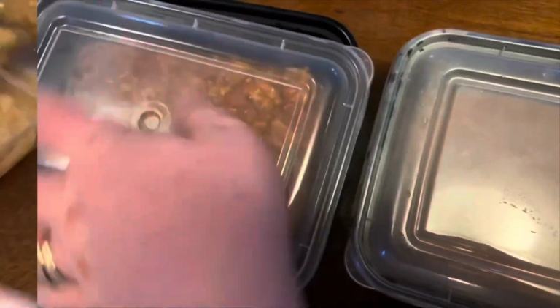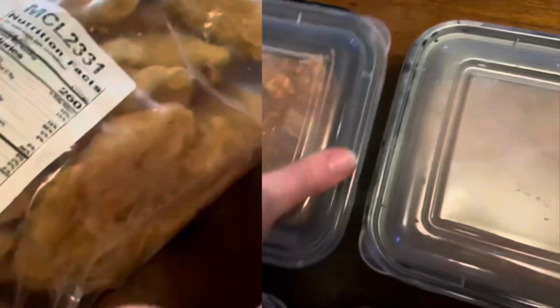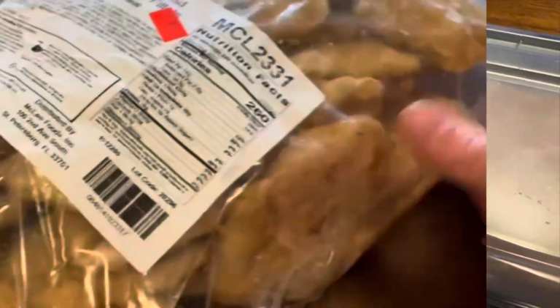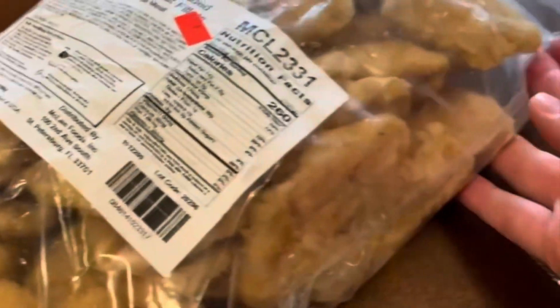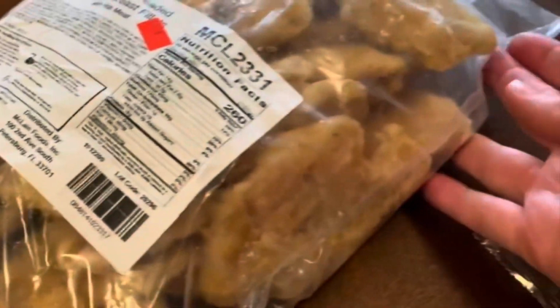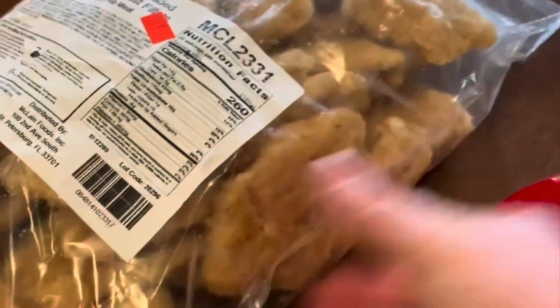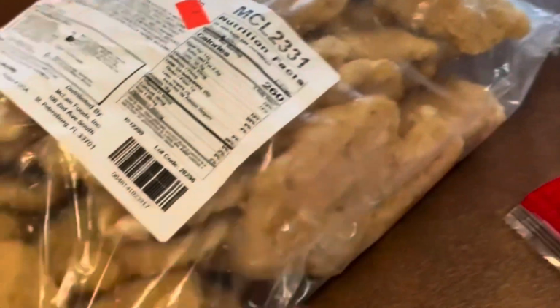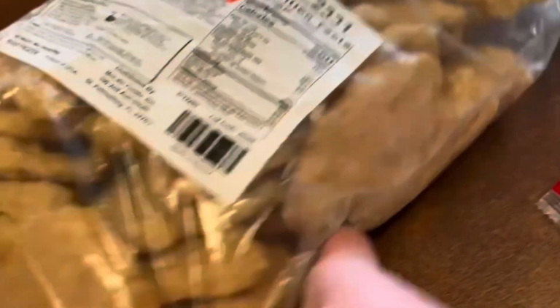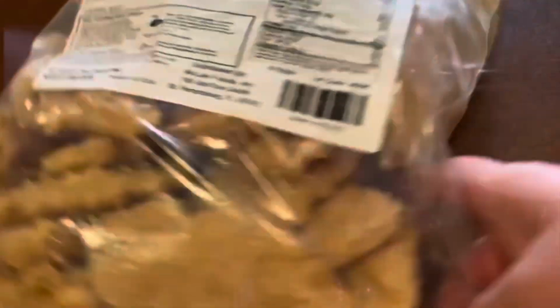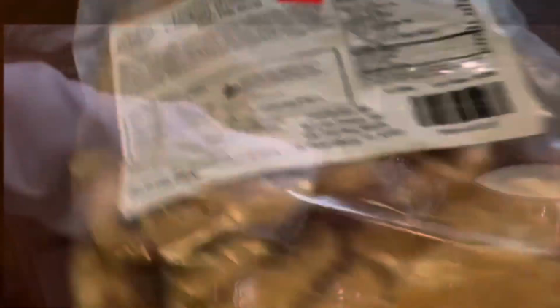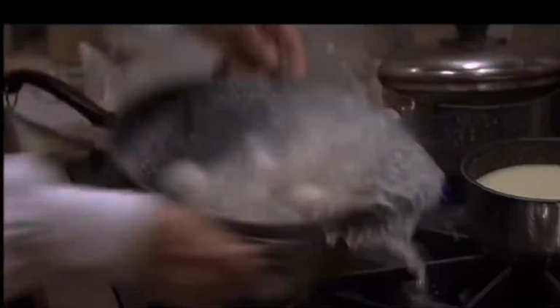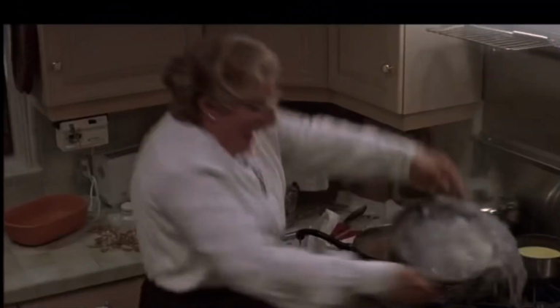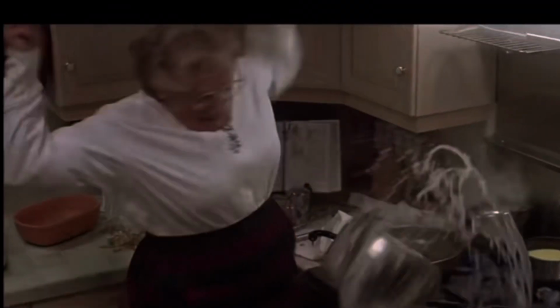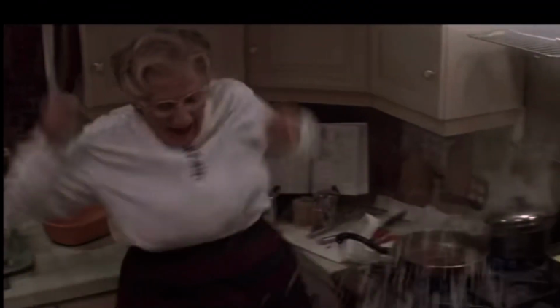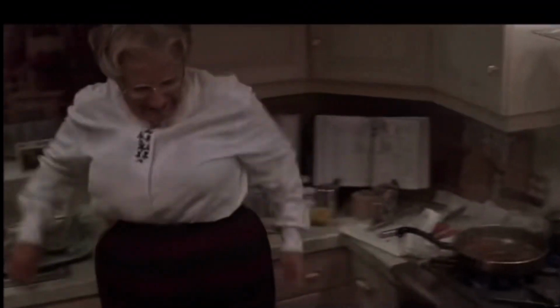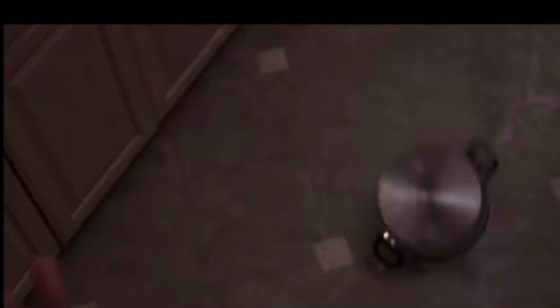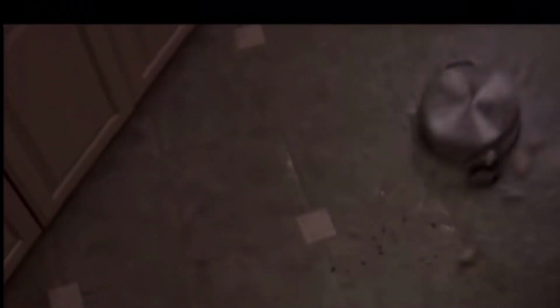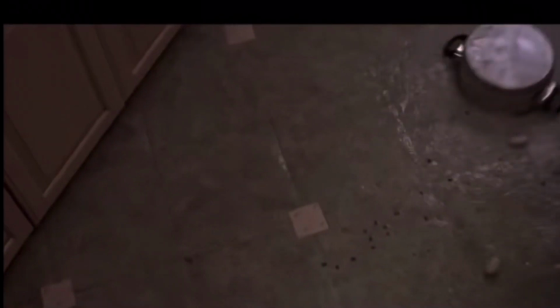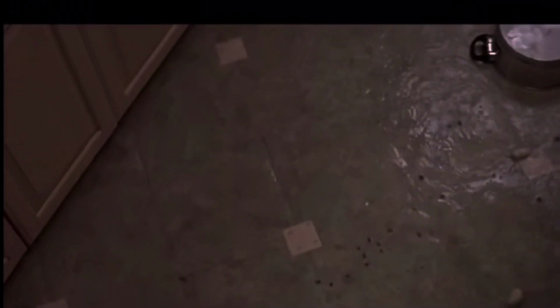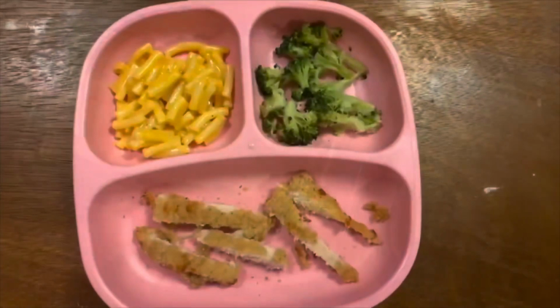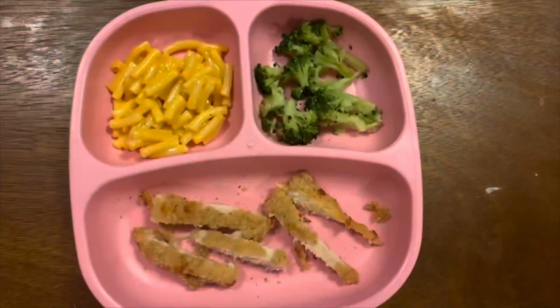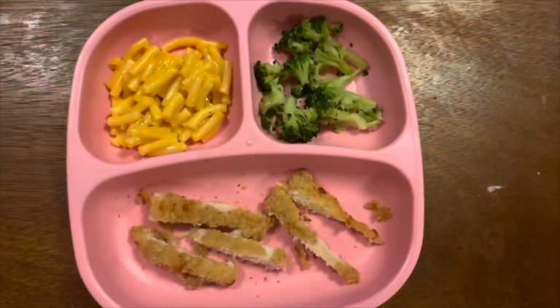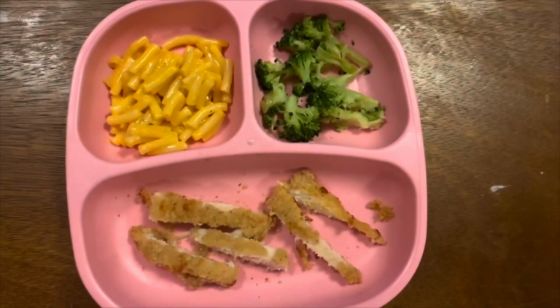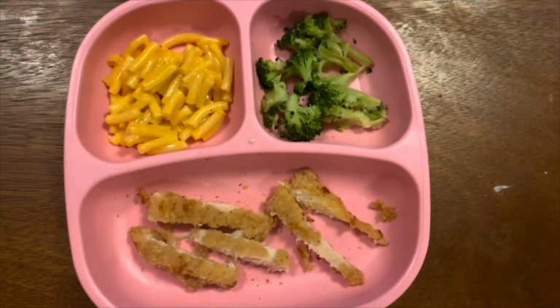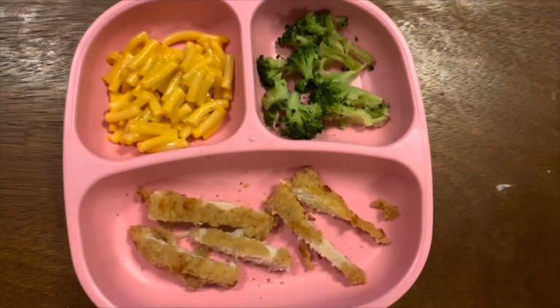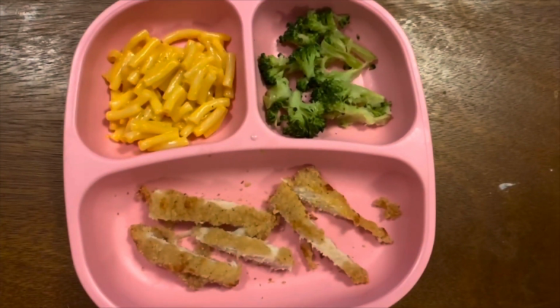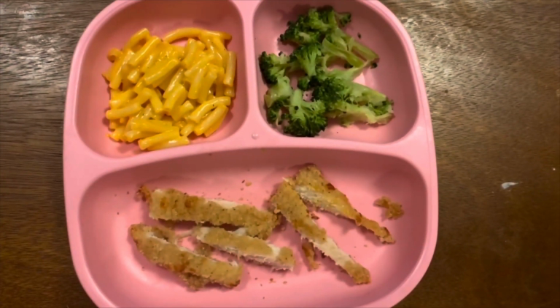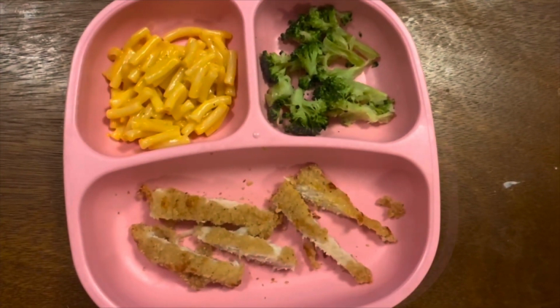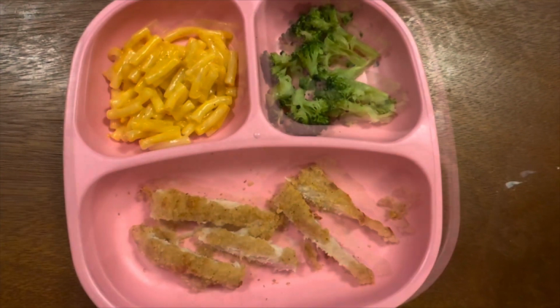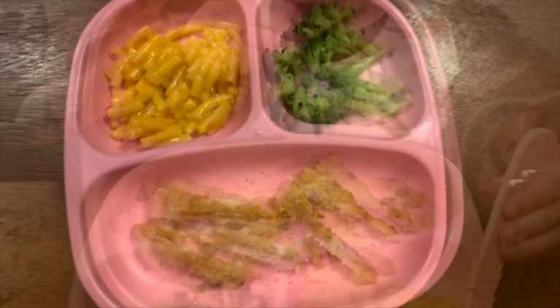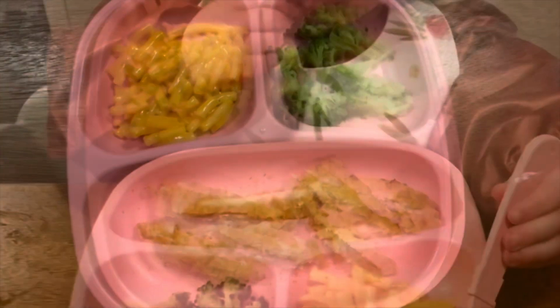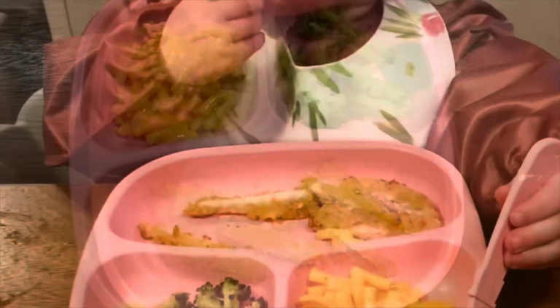This next meal, my husband took the lead on — and sometimes fun food, as I call it, just really hits the spot.